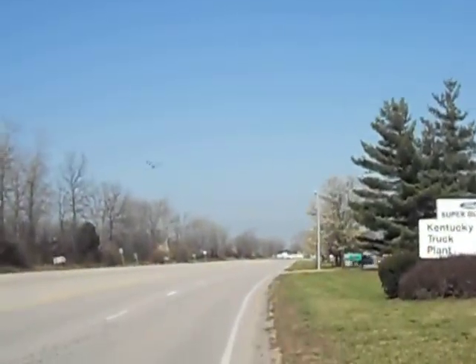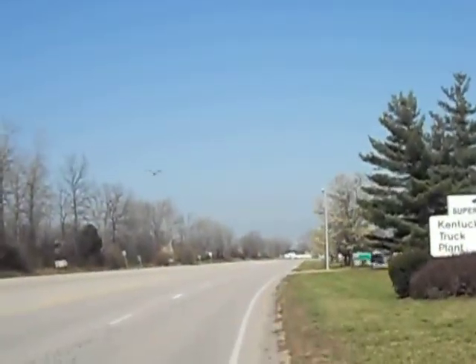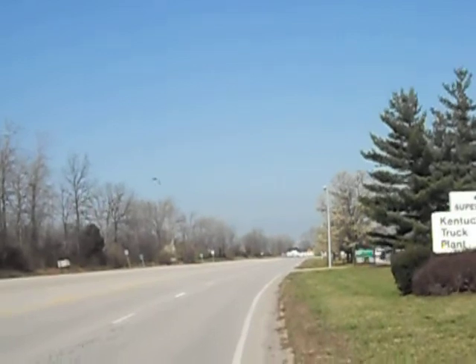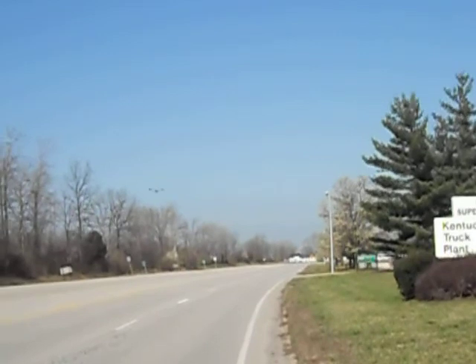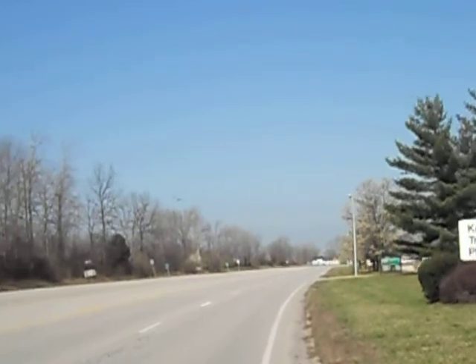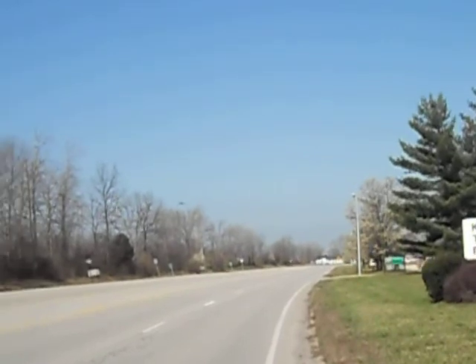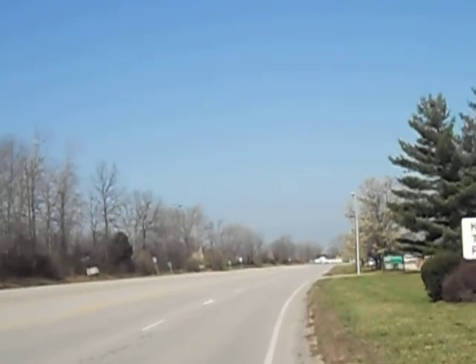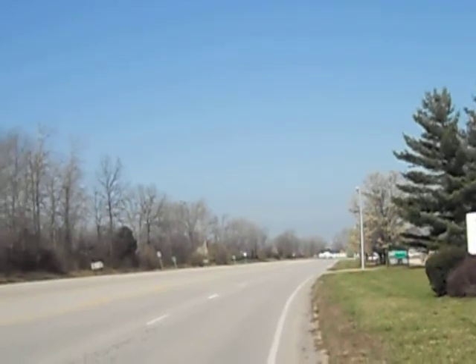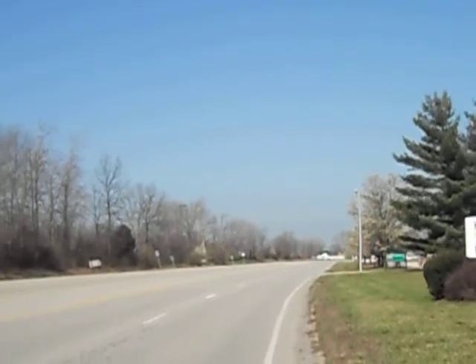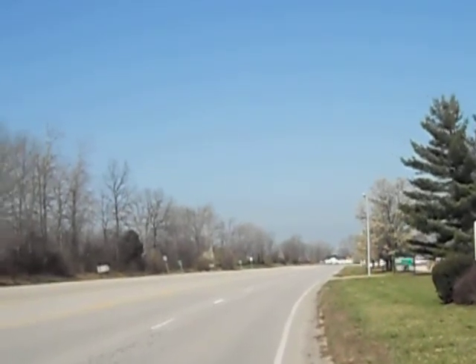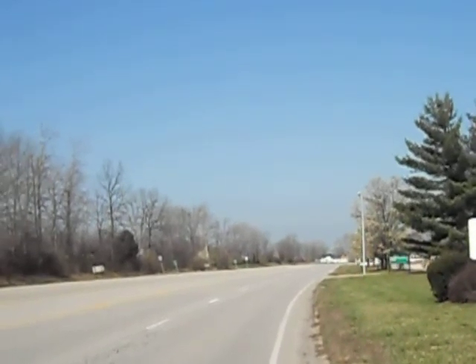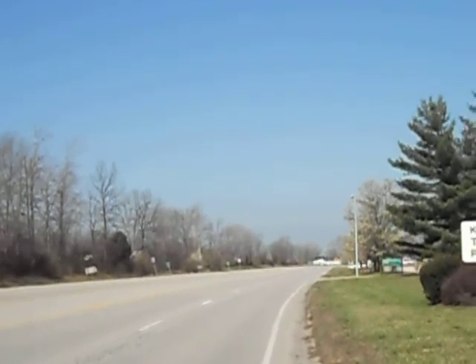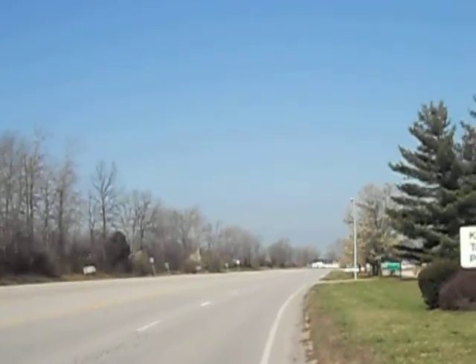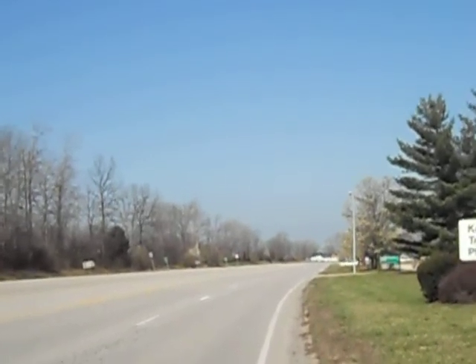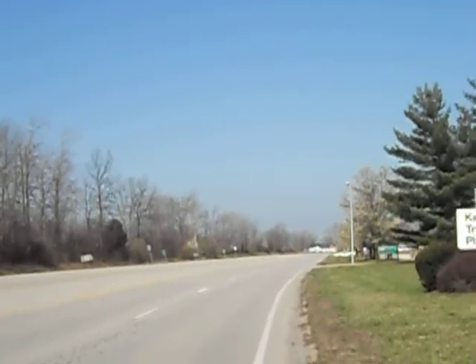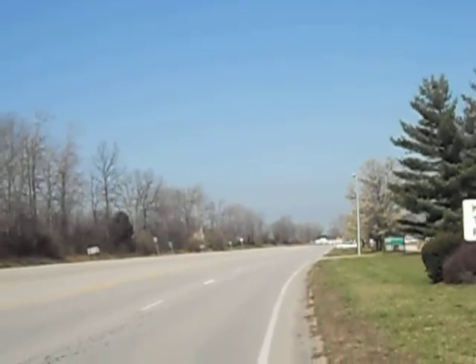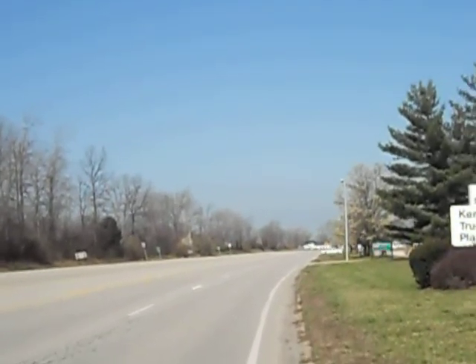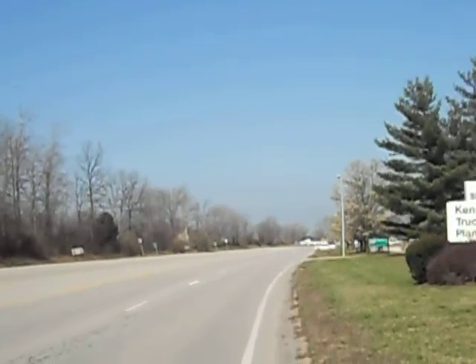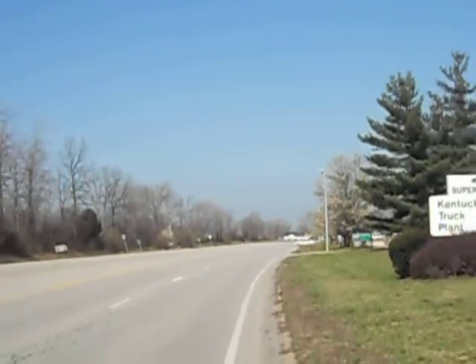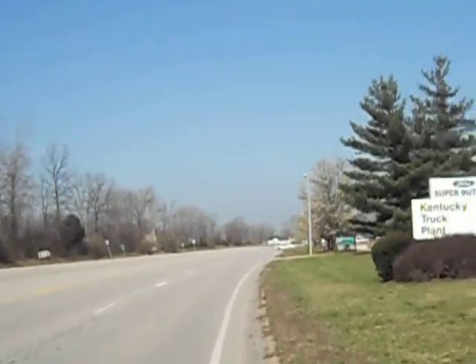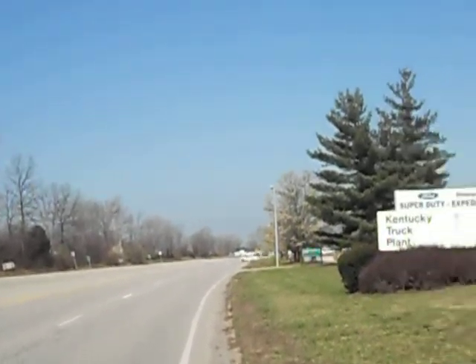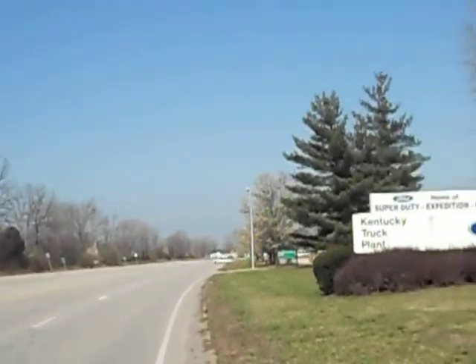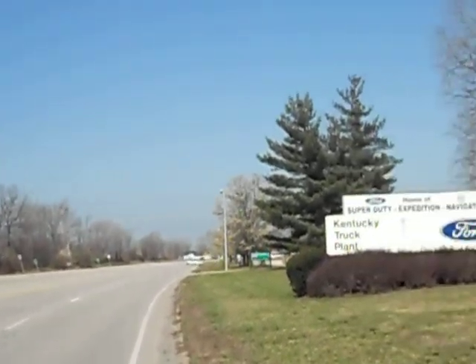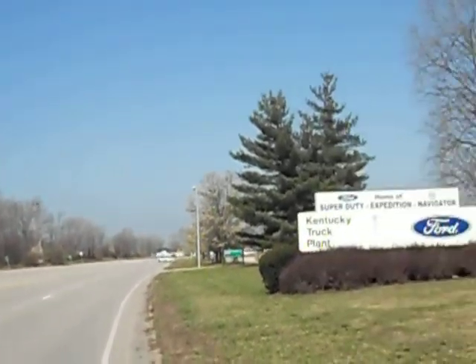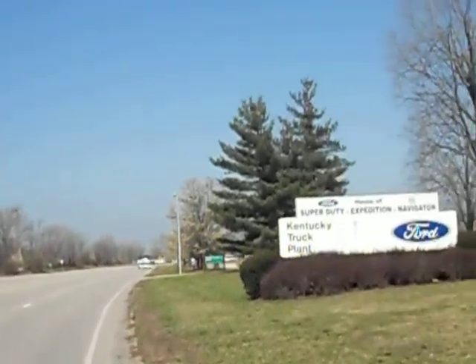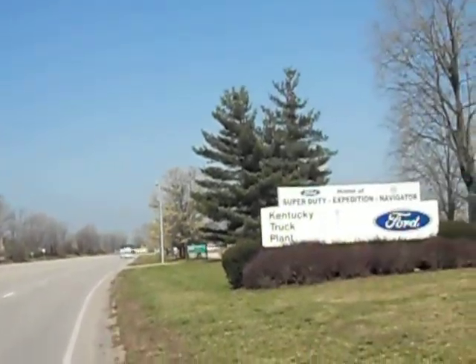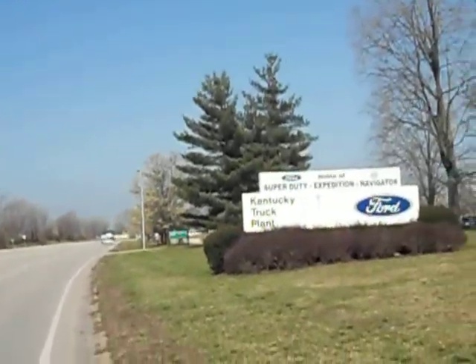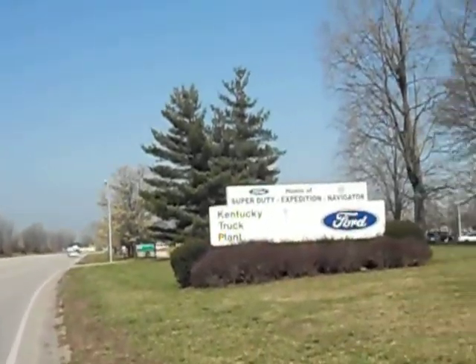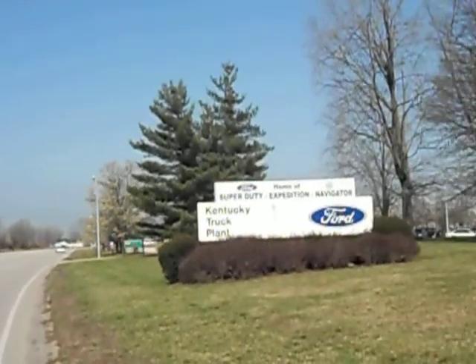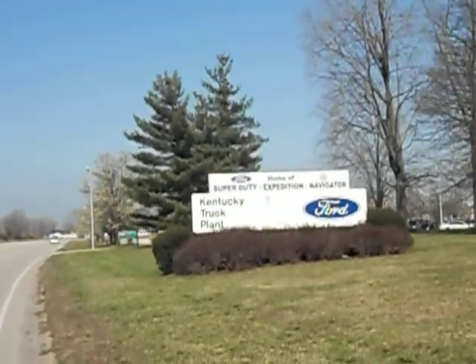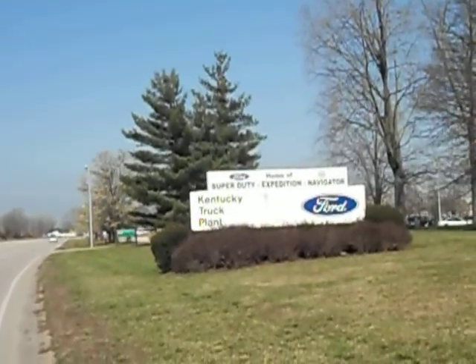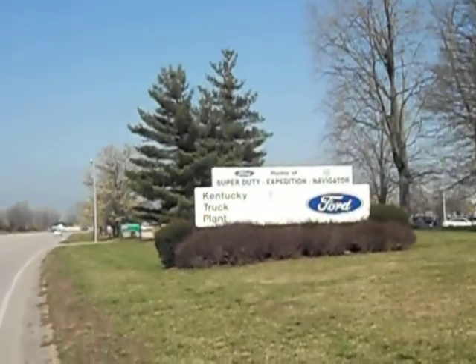That's a Canadian goose flying away there, you can hear him honking too.